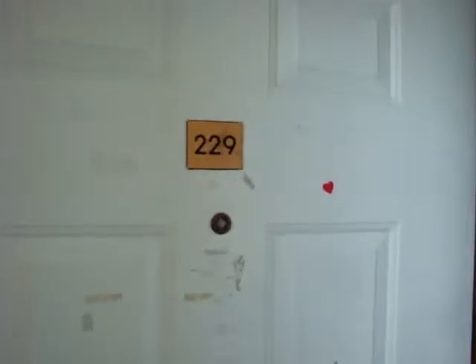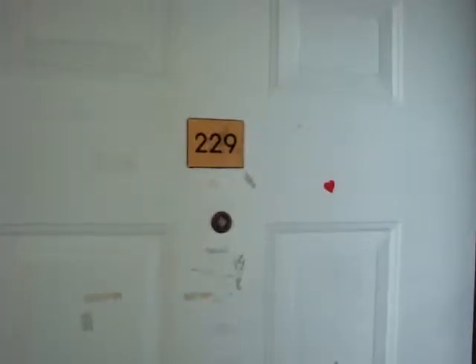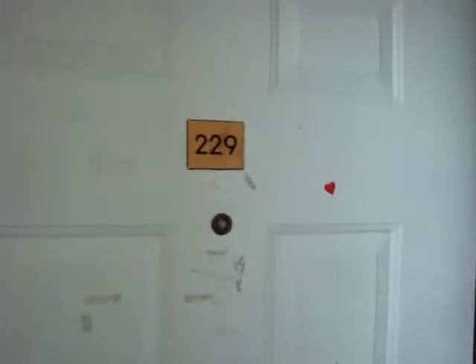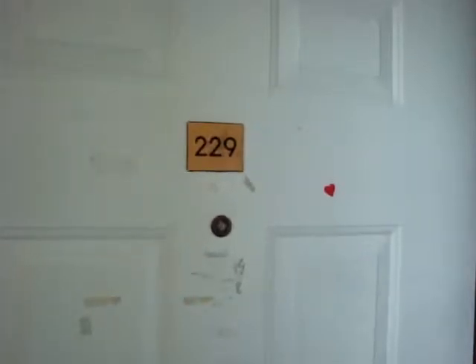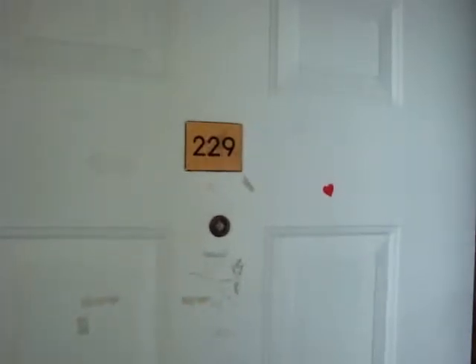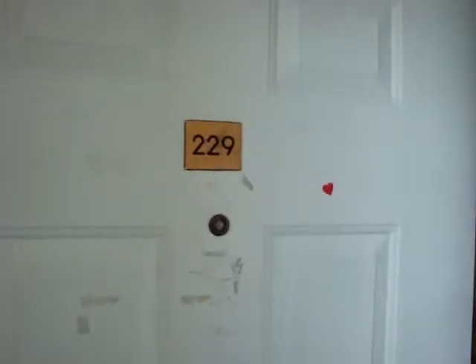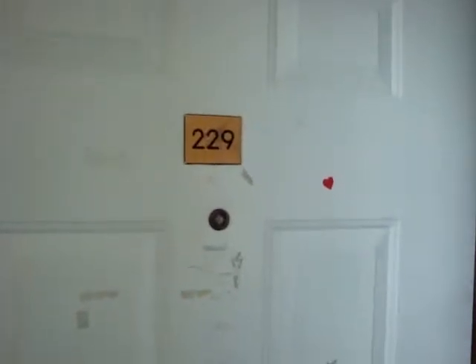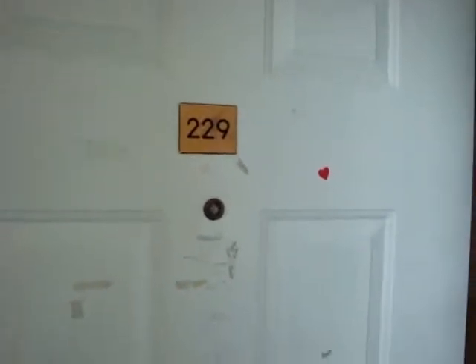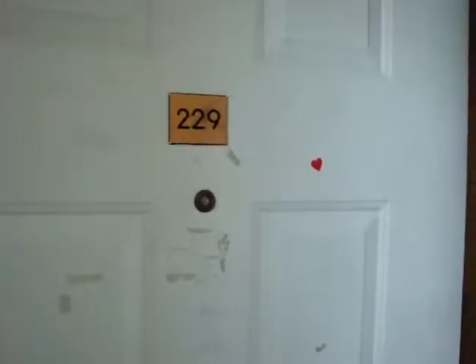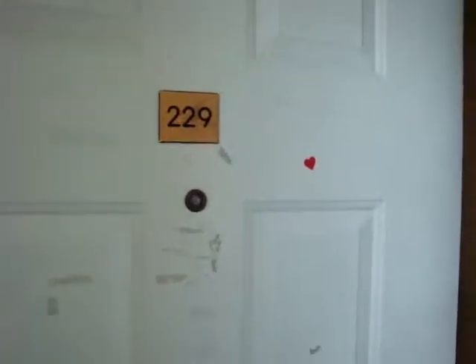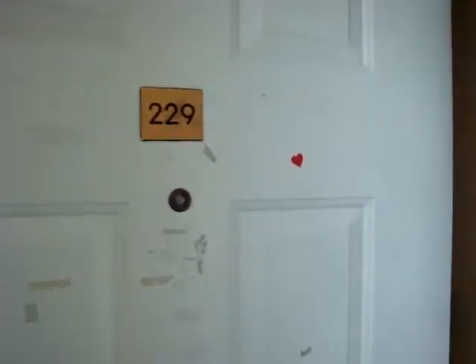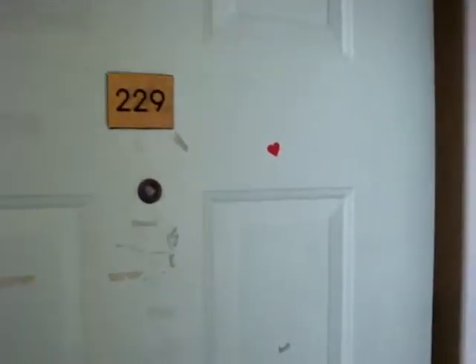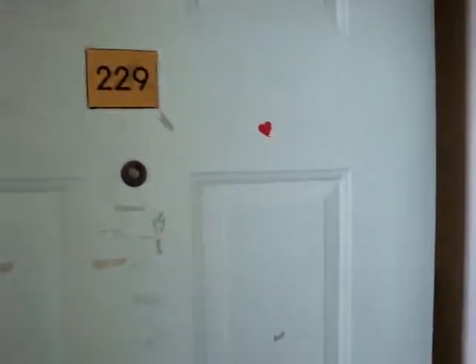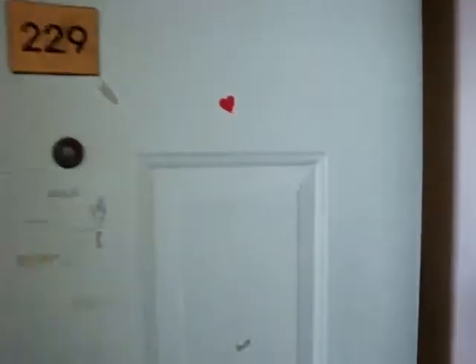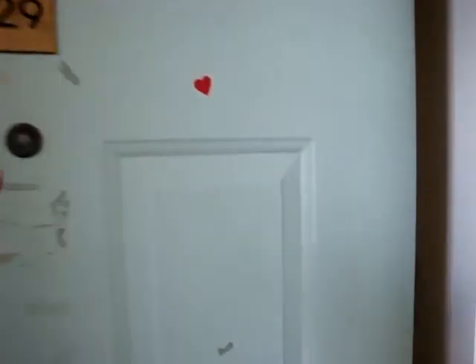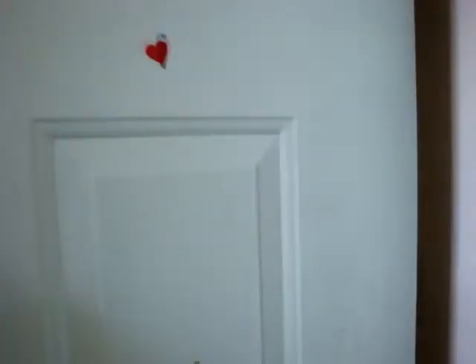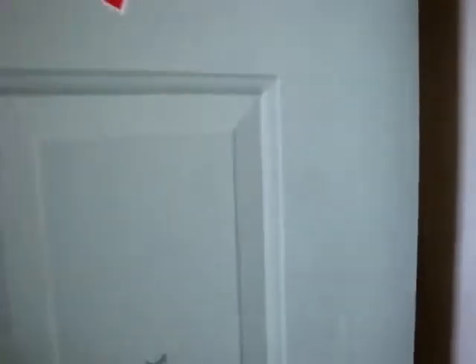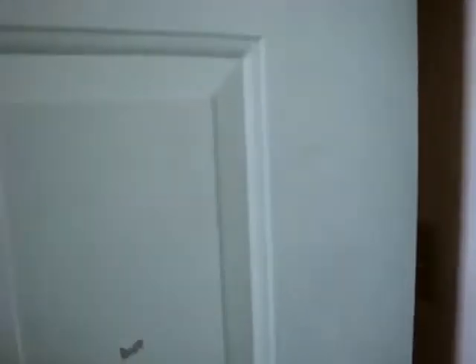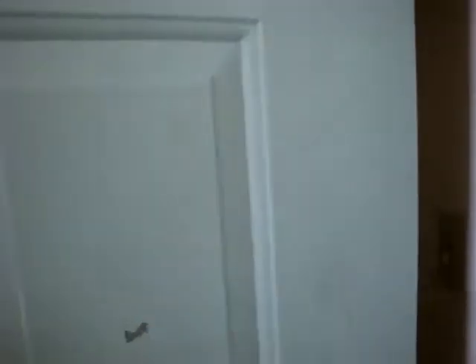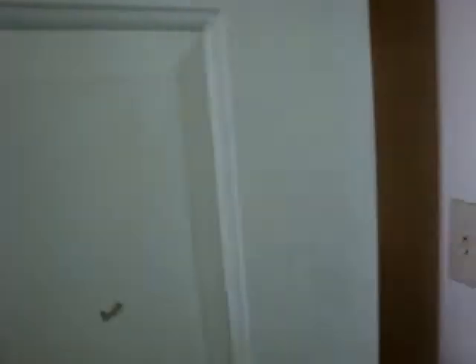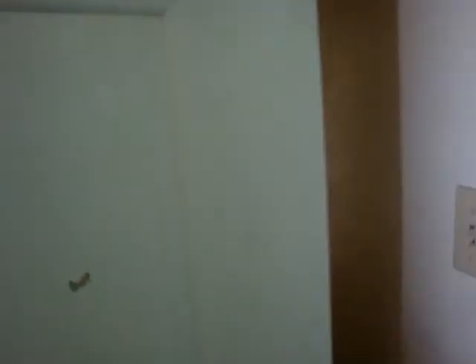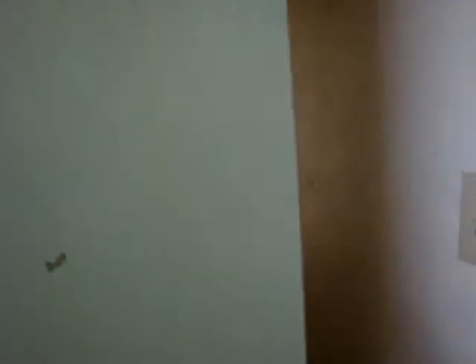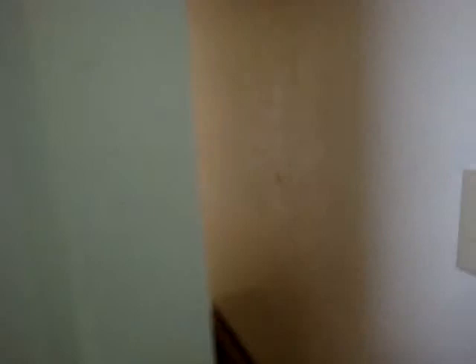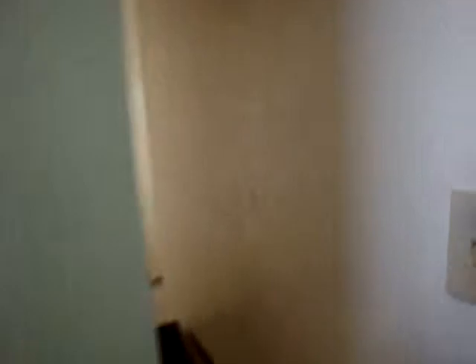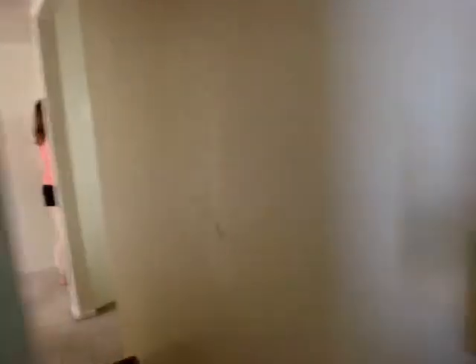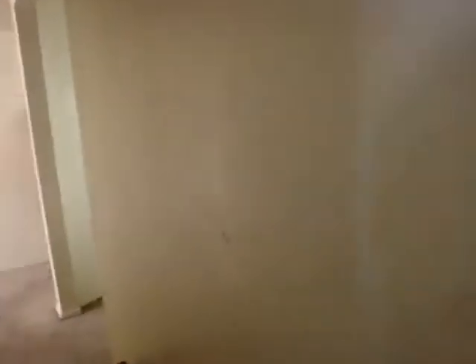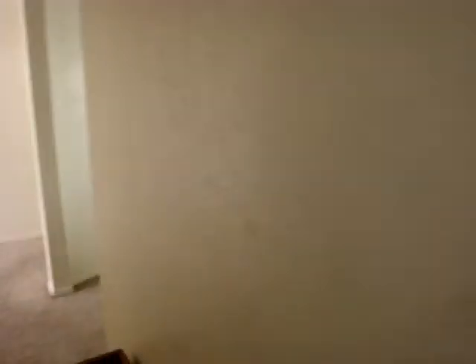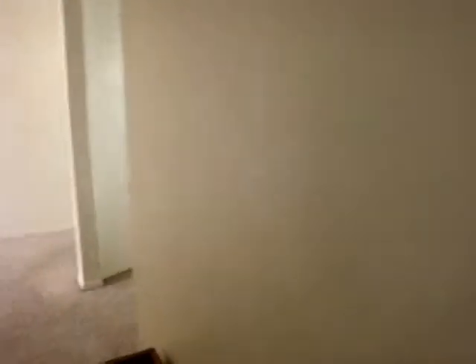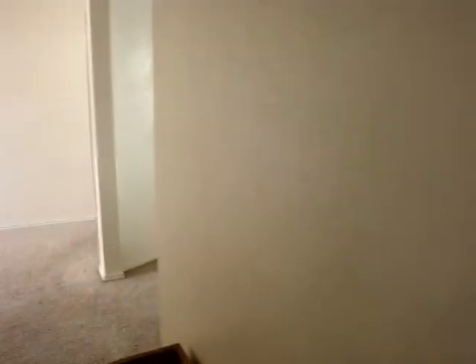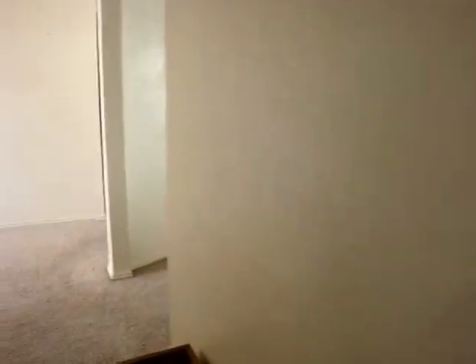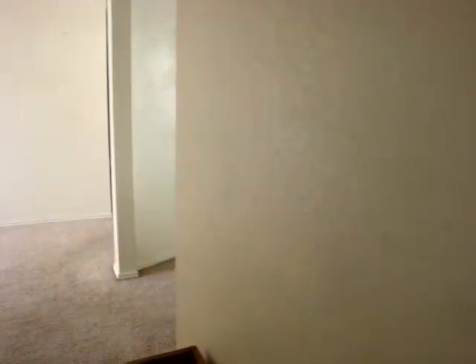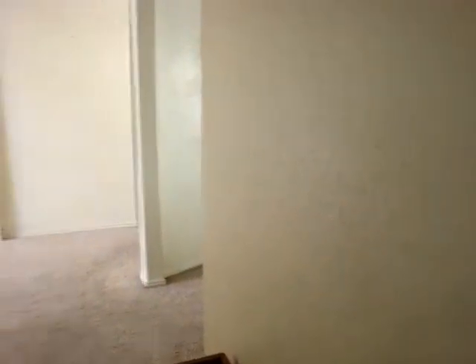This video is for 229 in Old Mill. This is going to be in the north building.